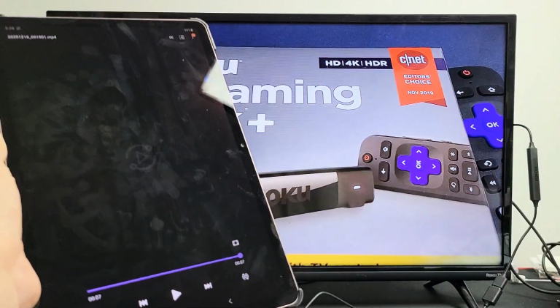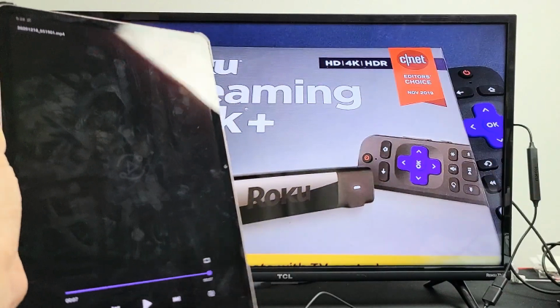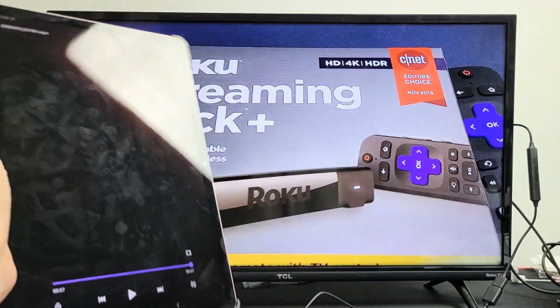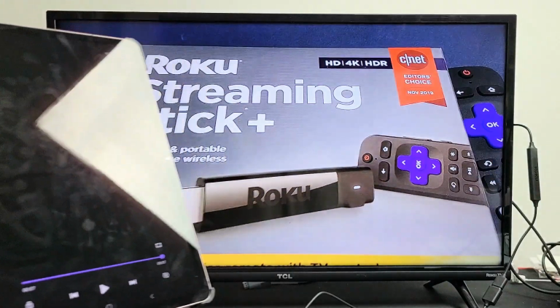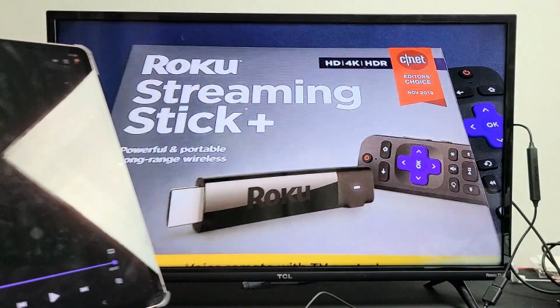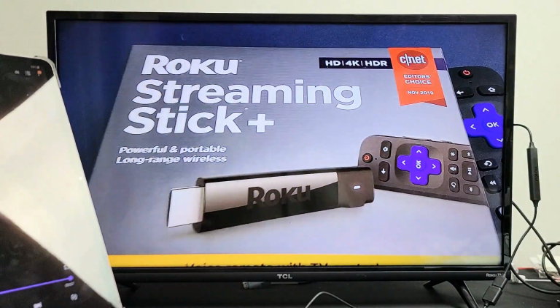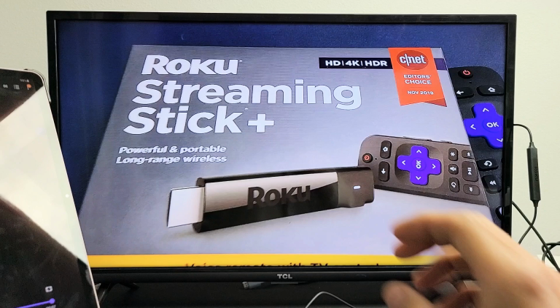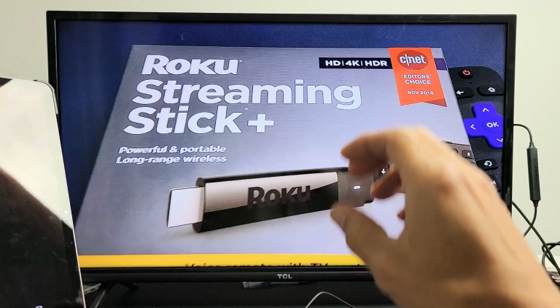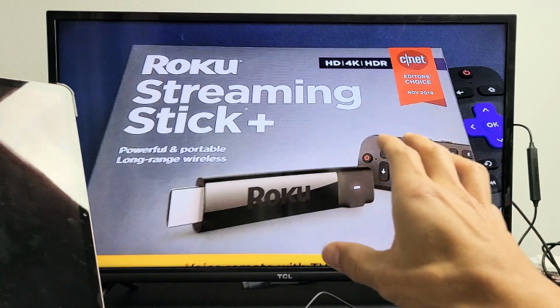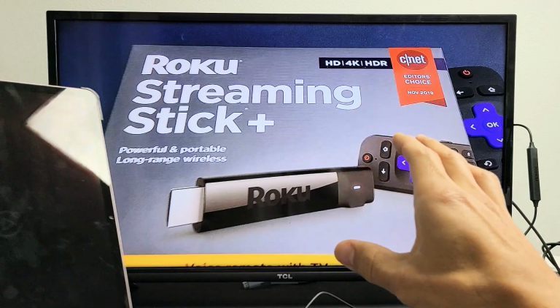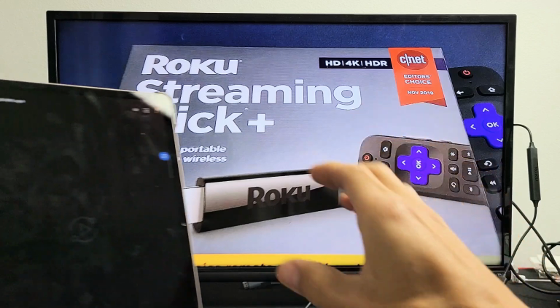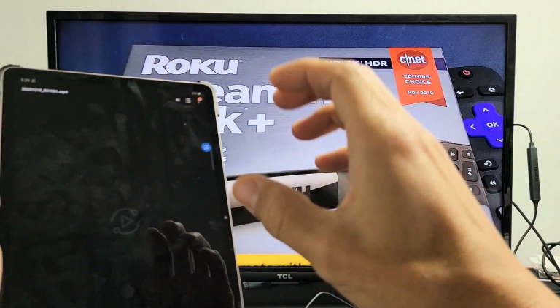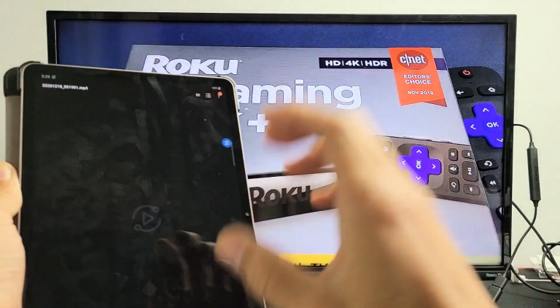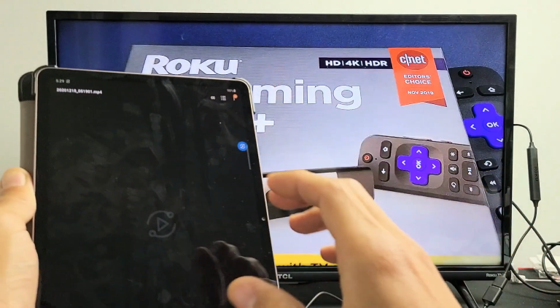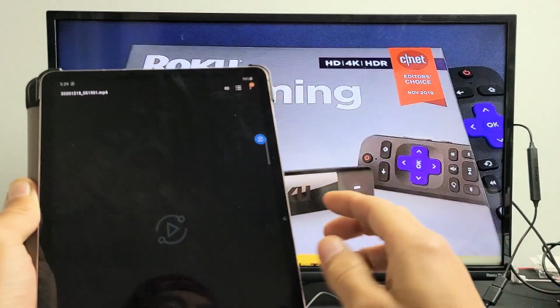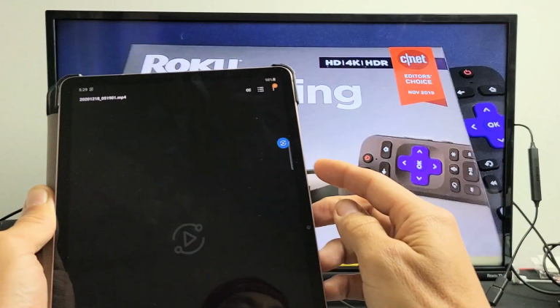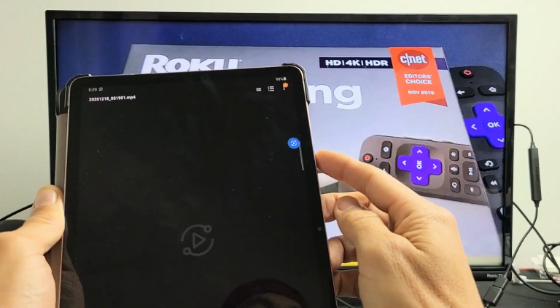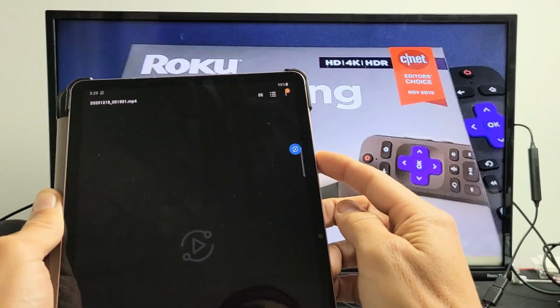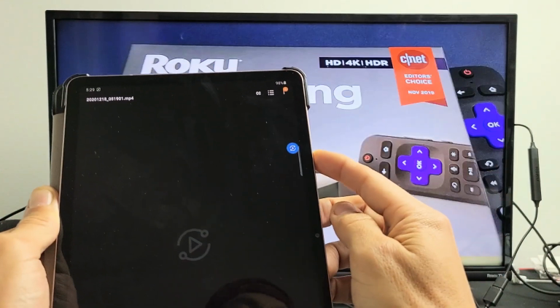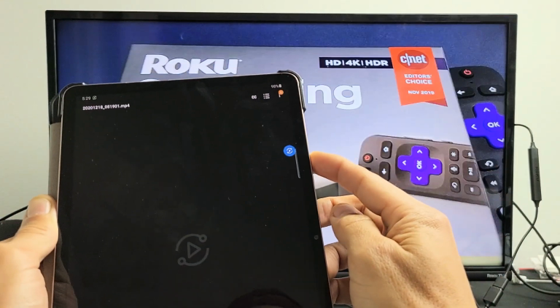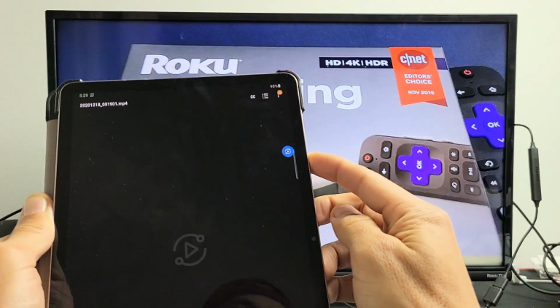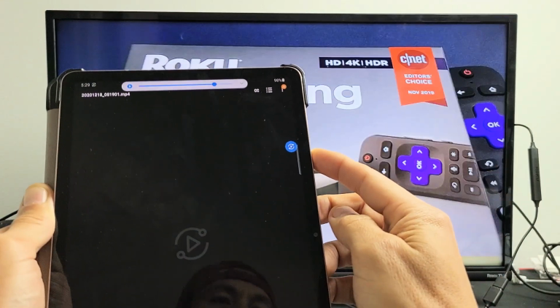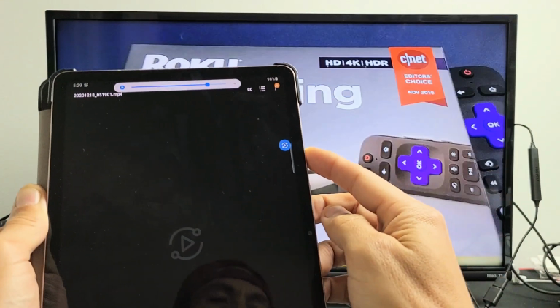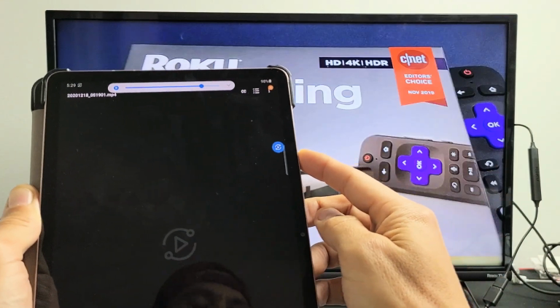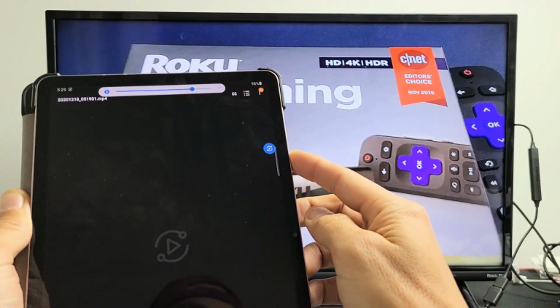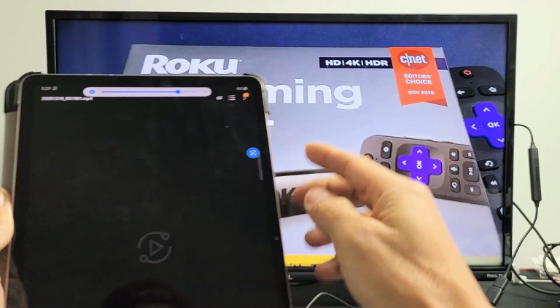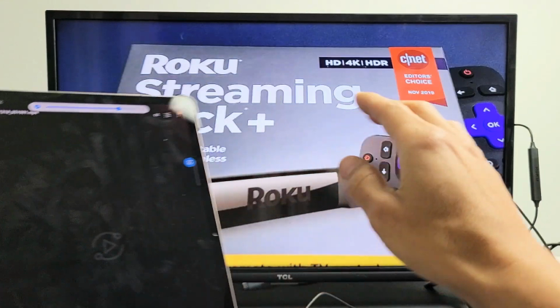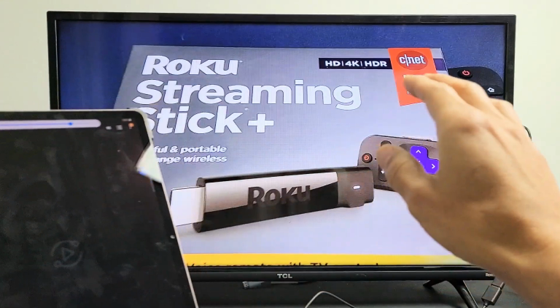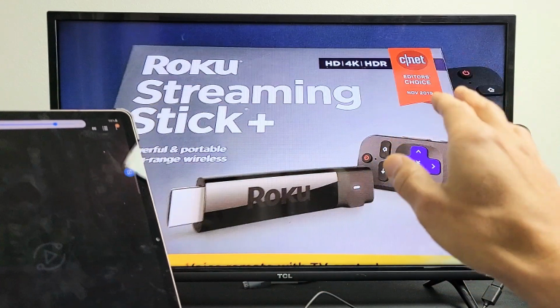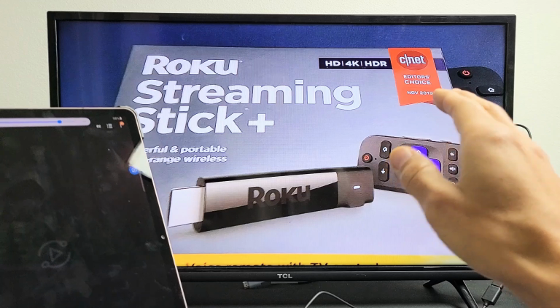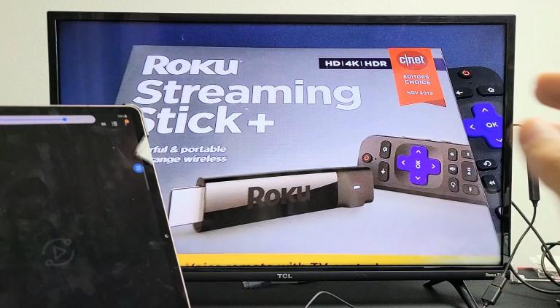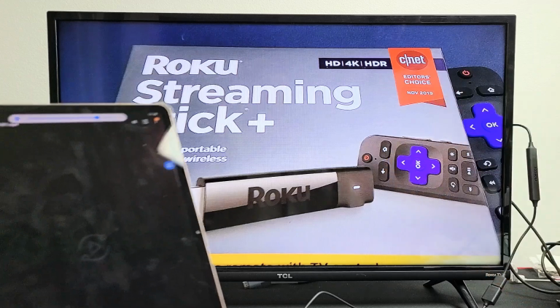Now the audio actually comes out from the TV, not the tab. However, you can increase and decrease the volume from your tab and control the TV as well.